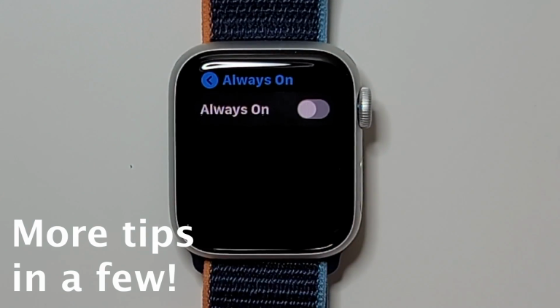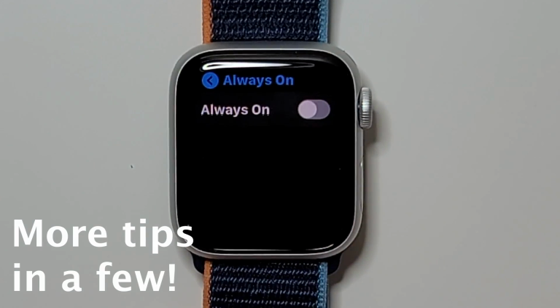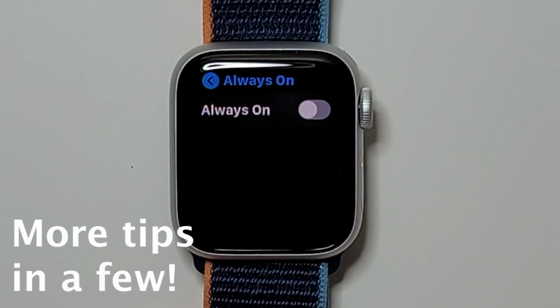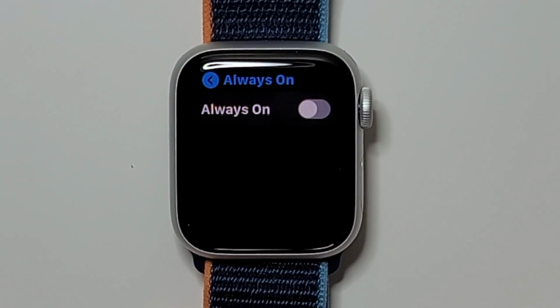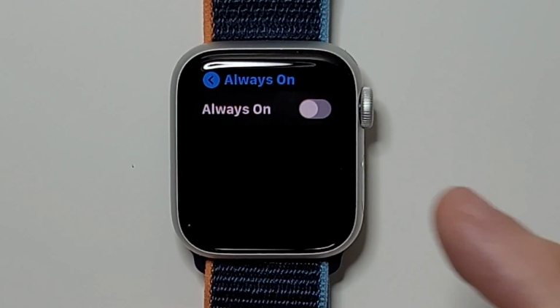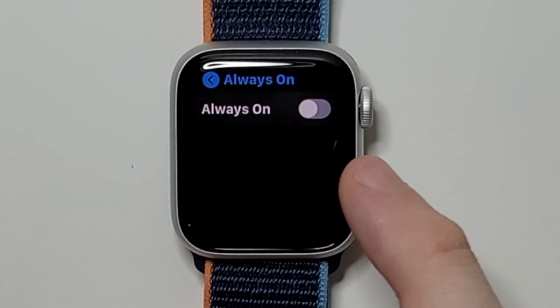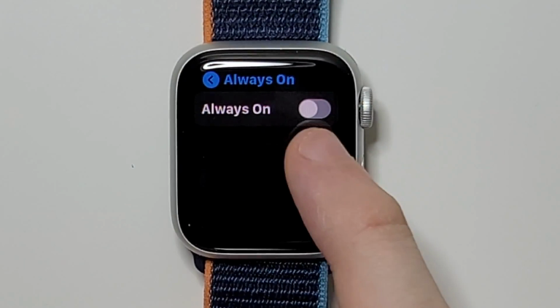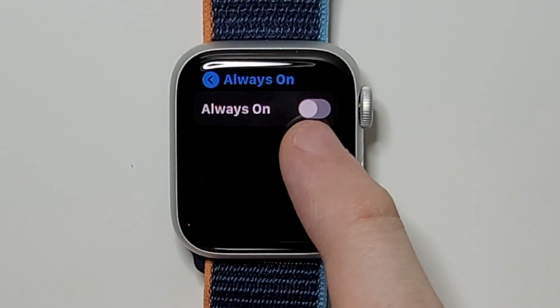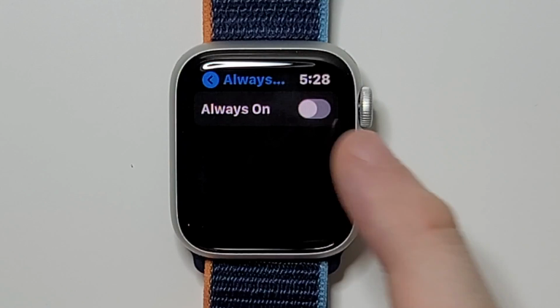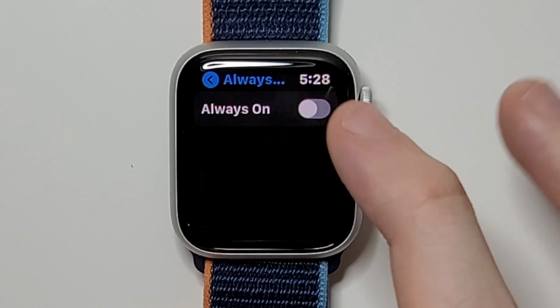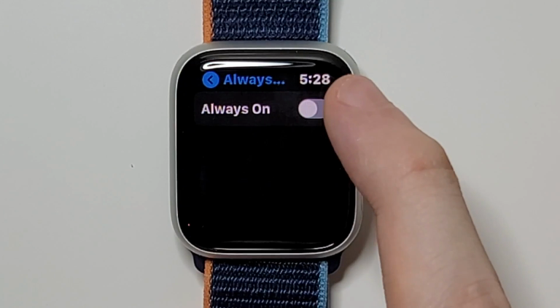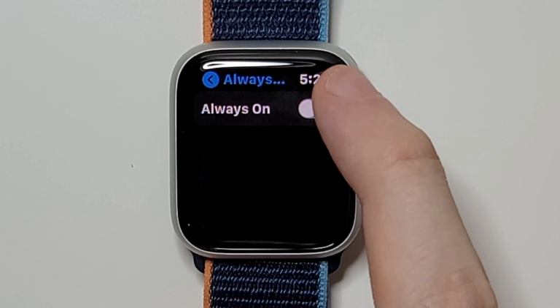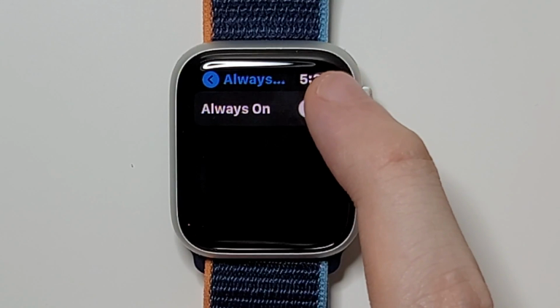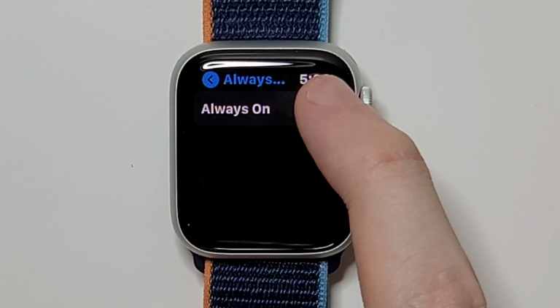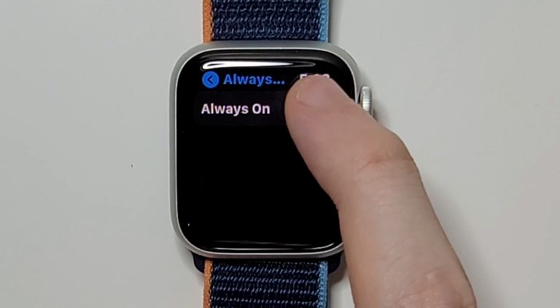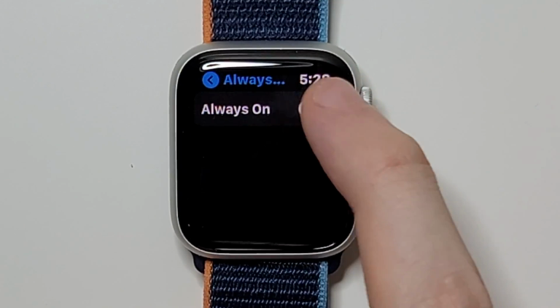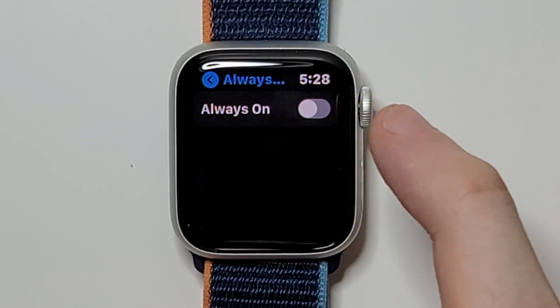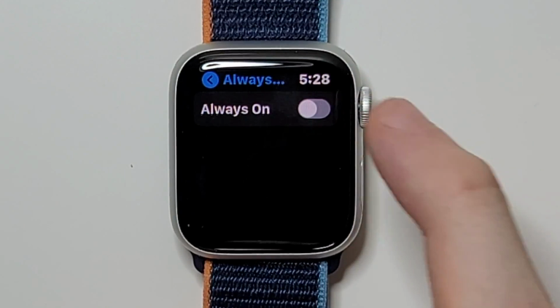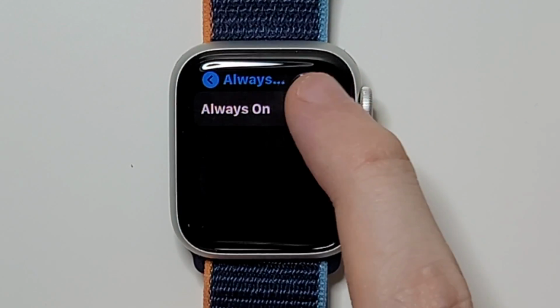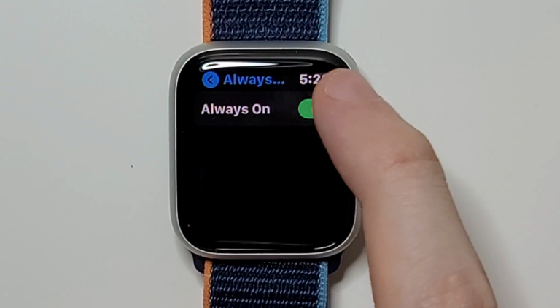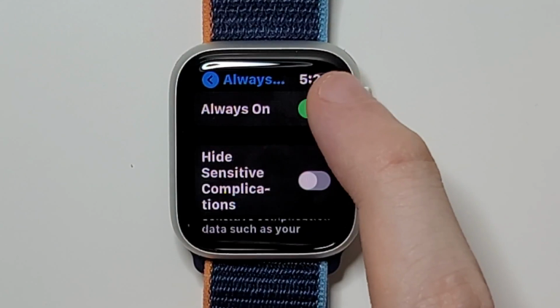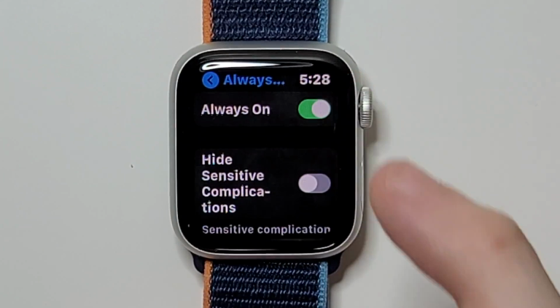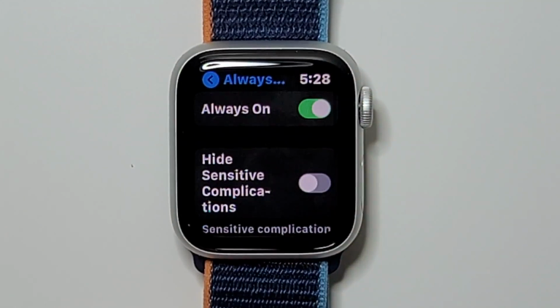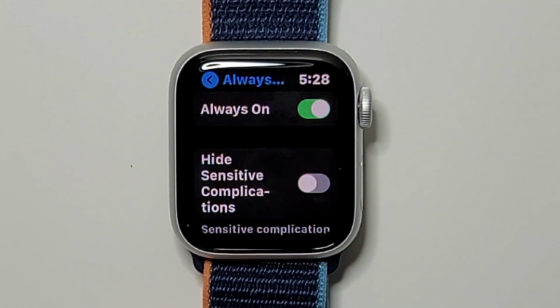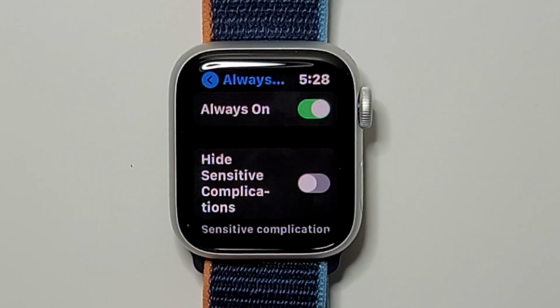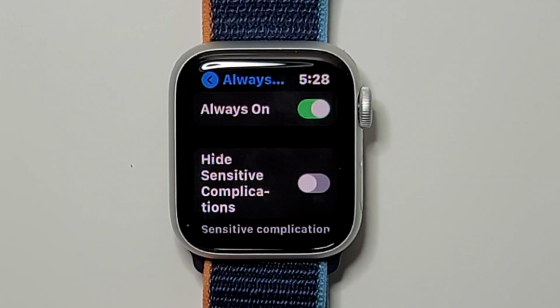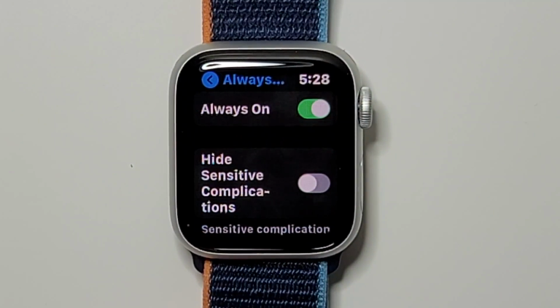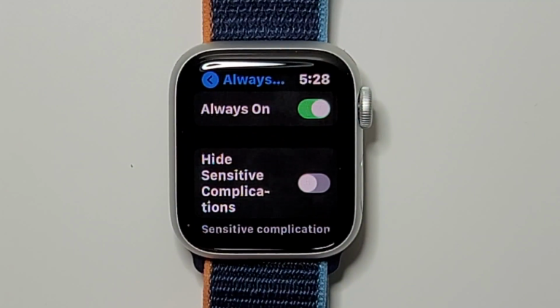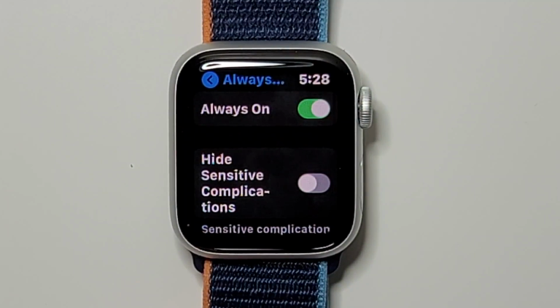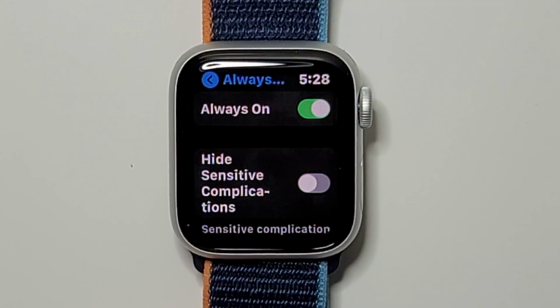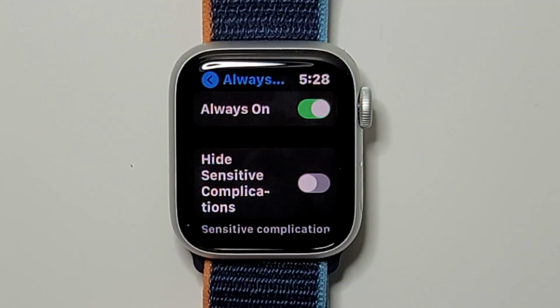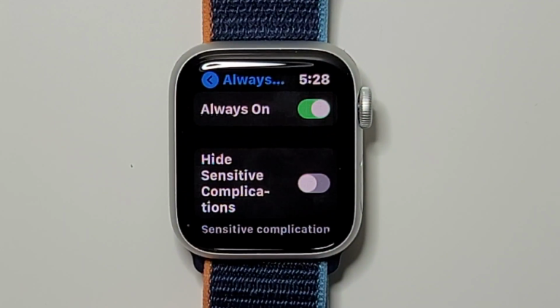Right now it's turned off, but if I press right here — now it's turned on. You guys see the green.